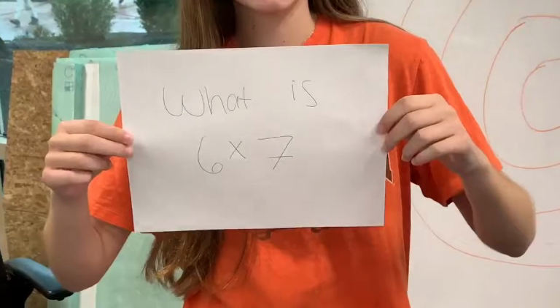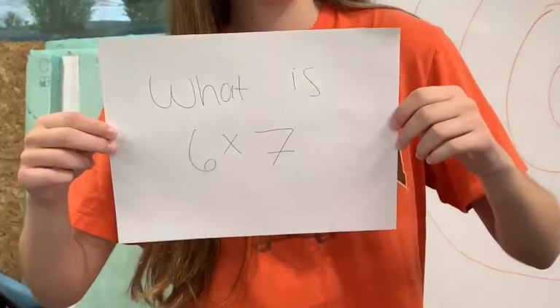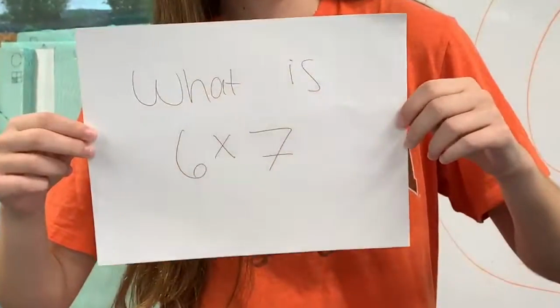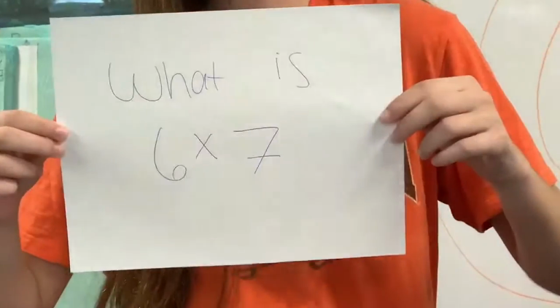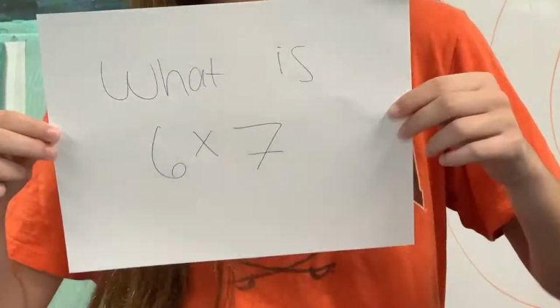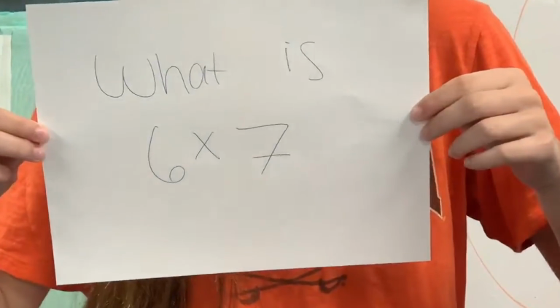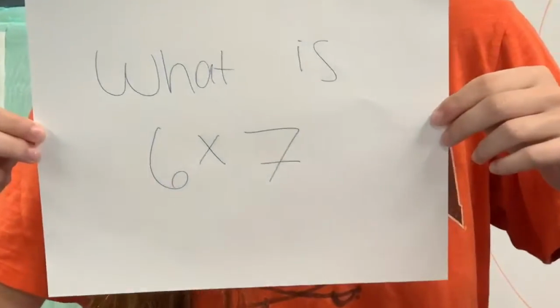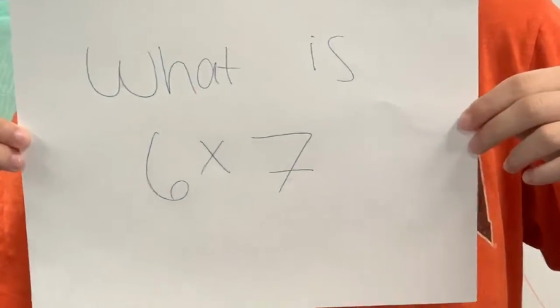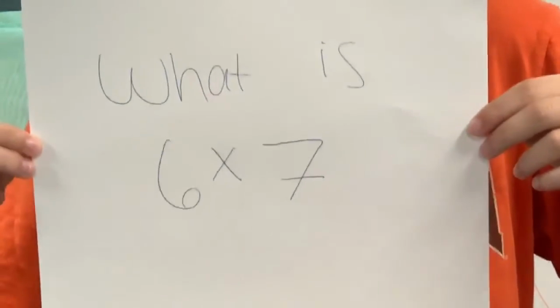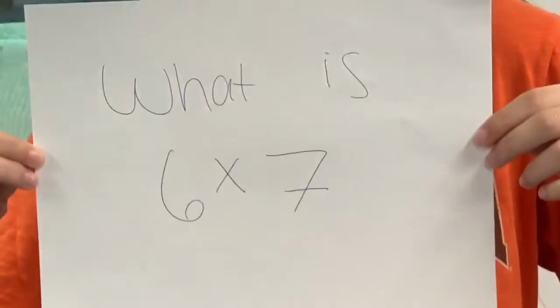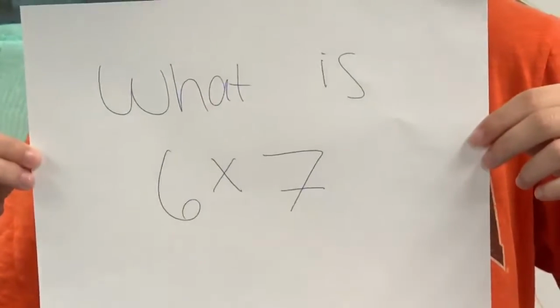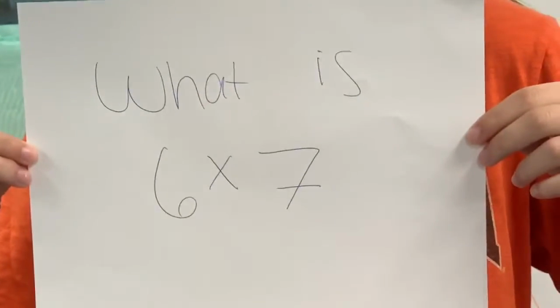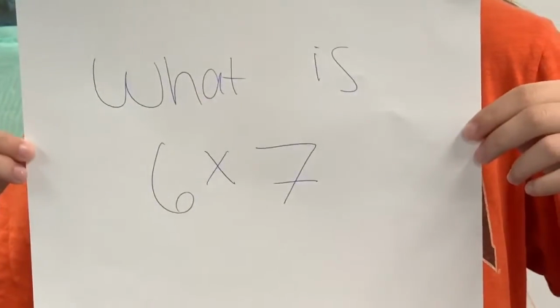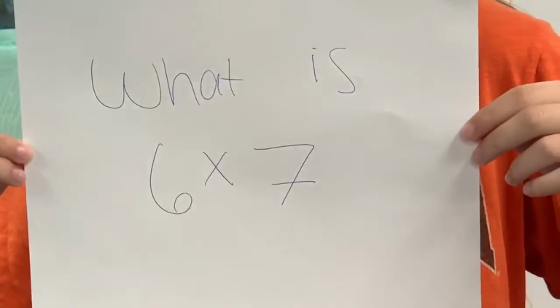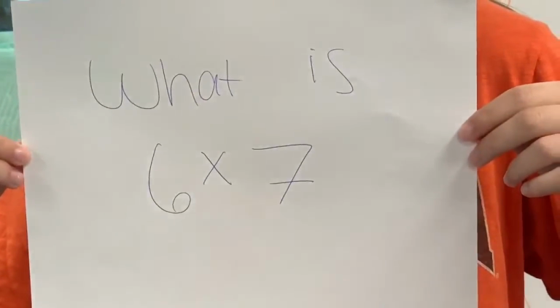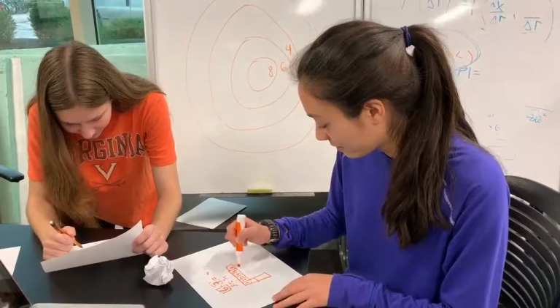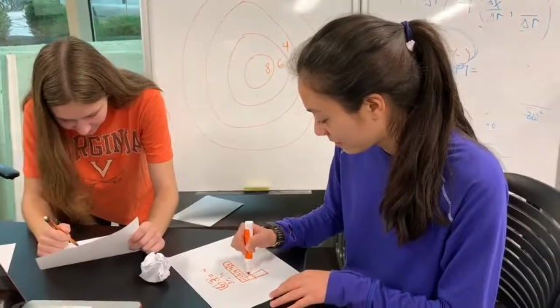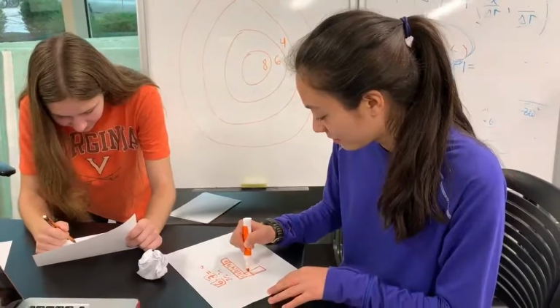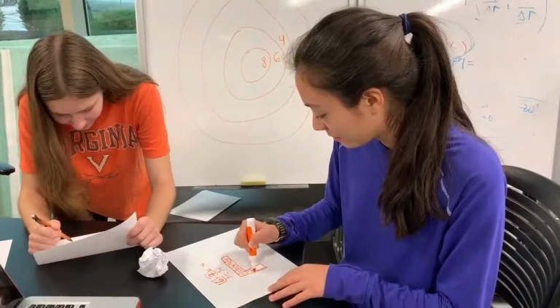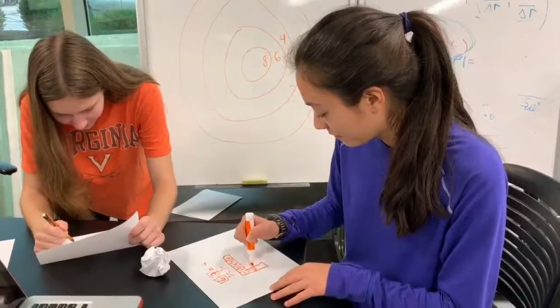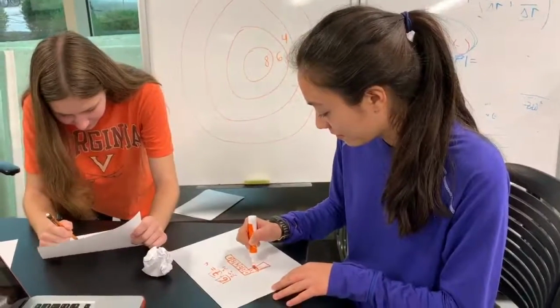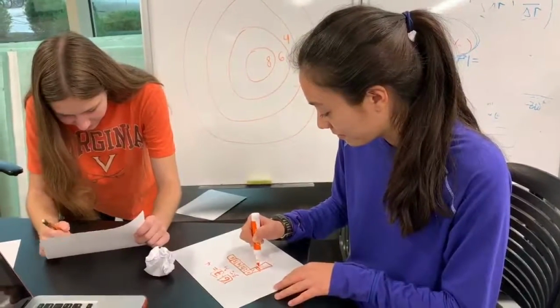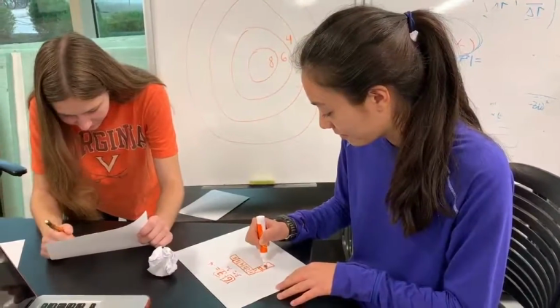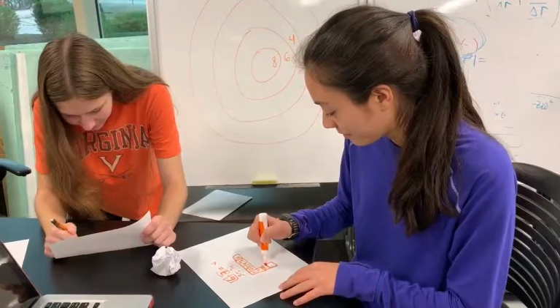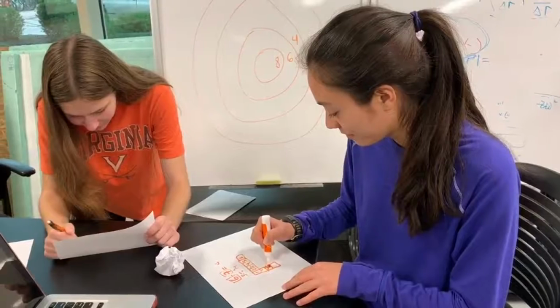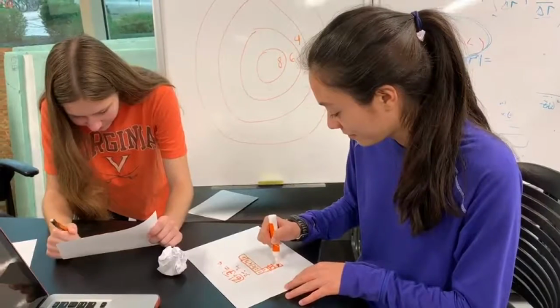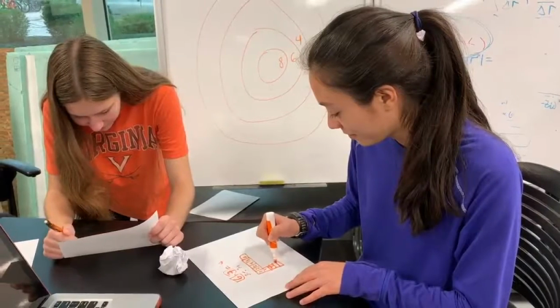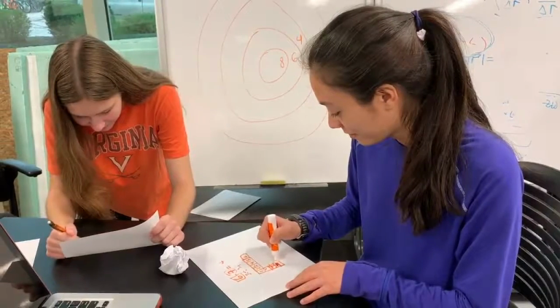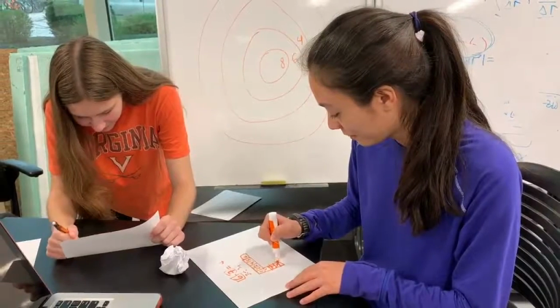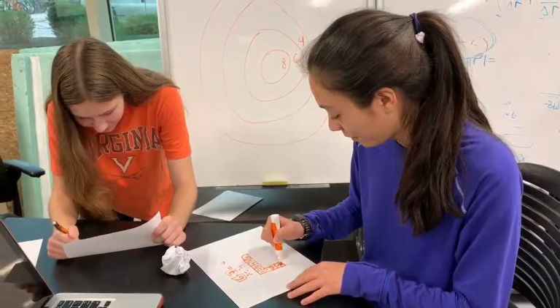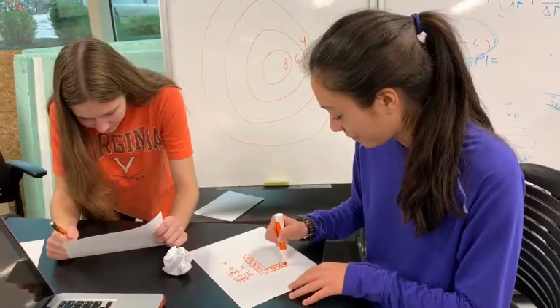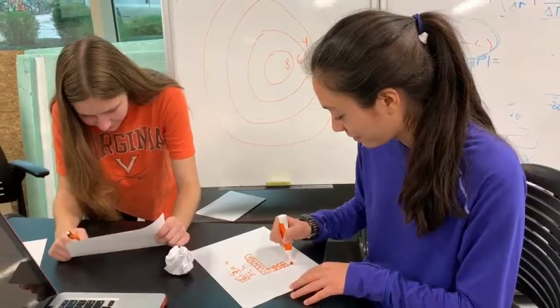In Game Show Toss, the students are asked a math question. The first team to find the answer hits the button in front of them.